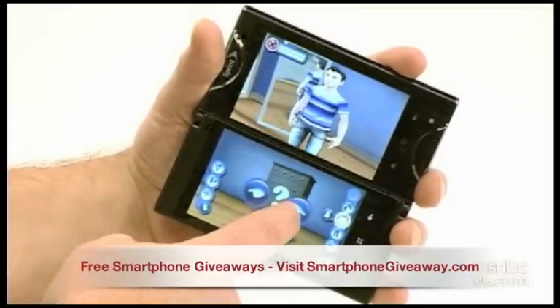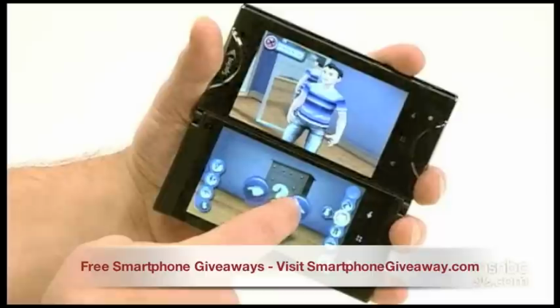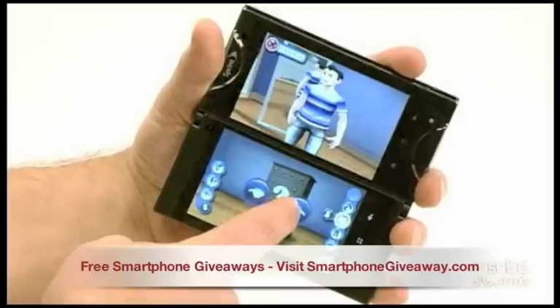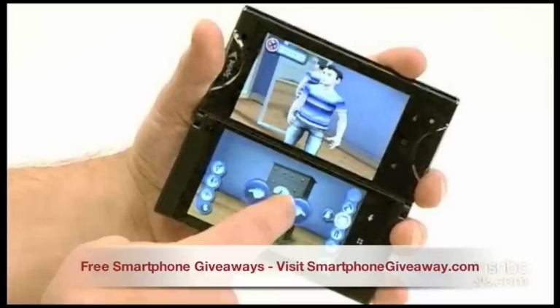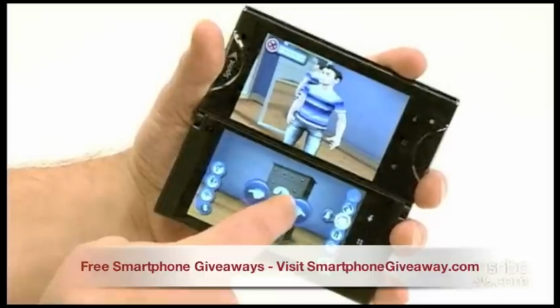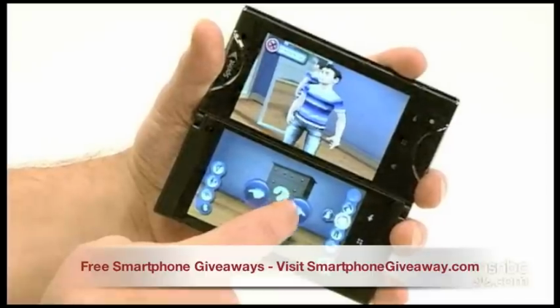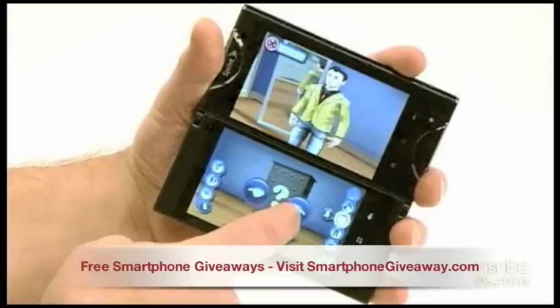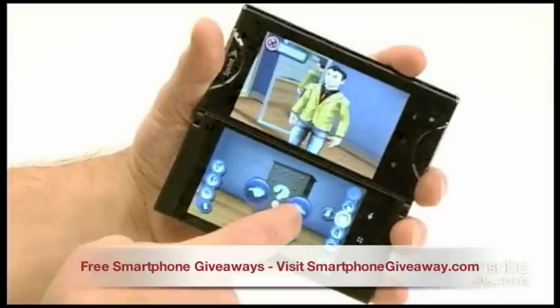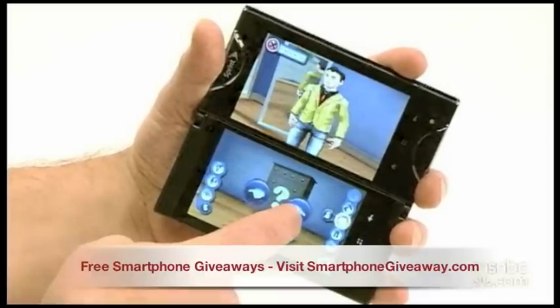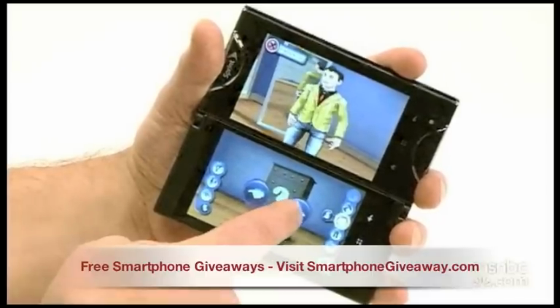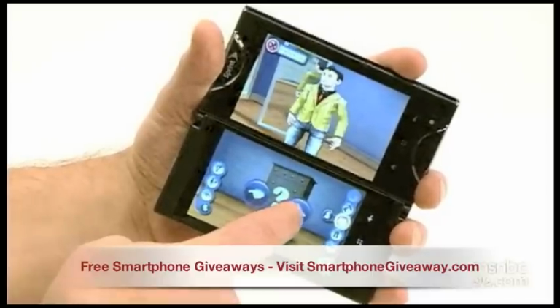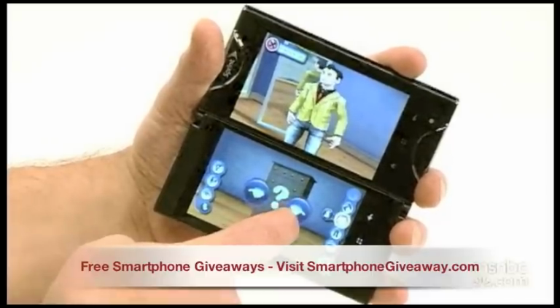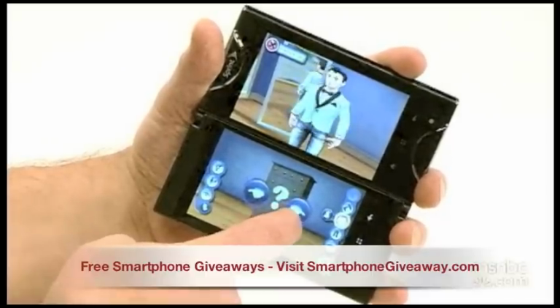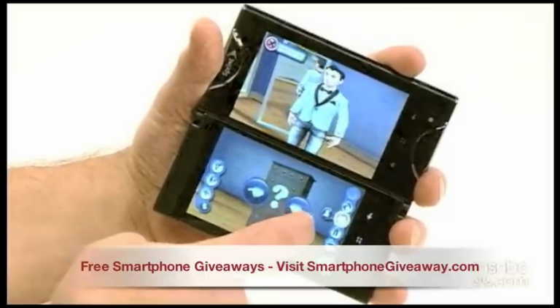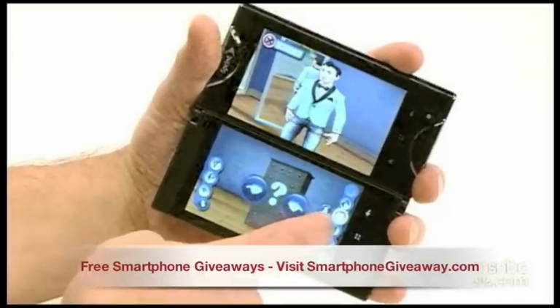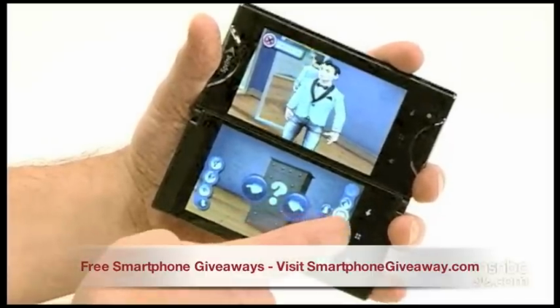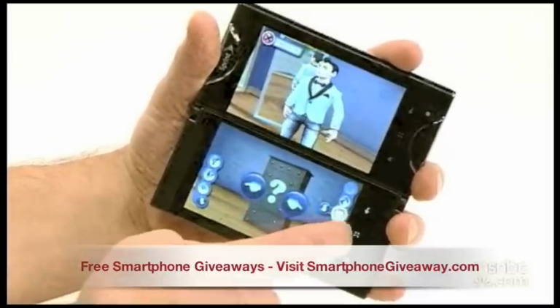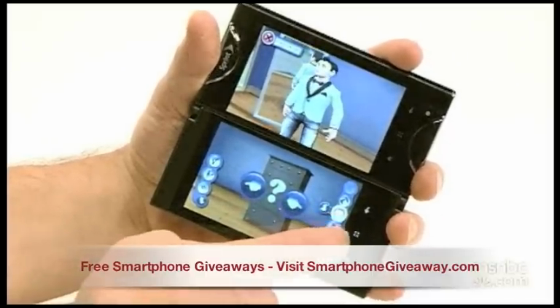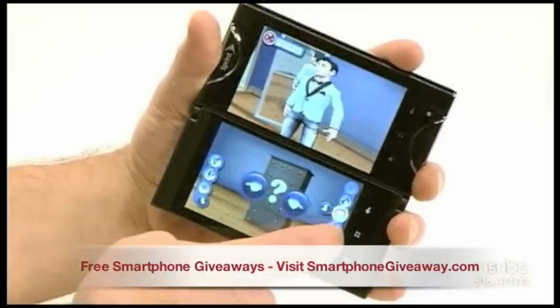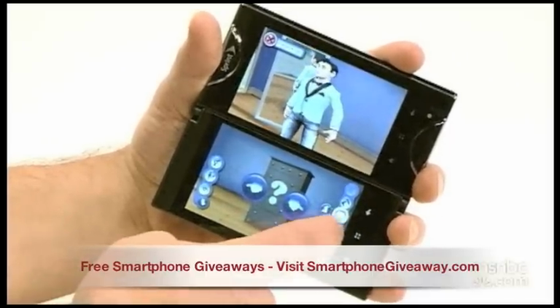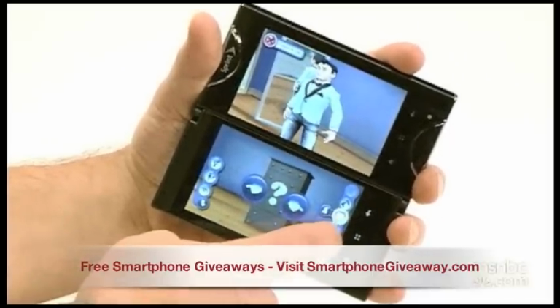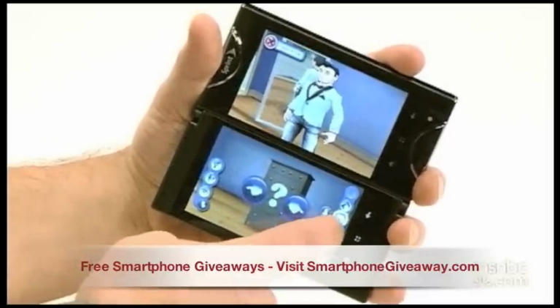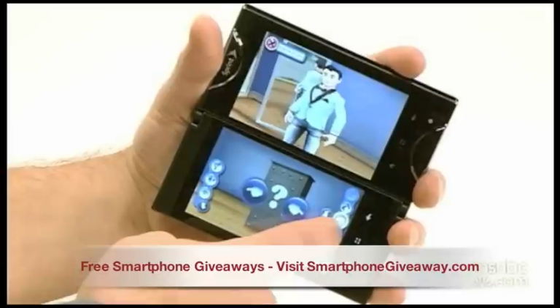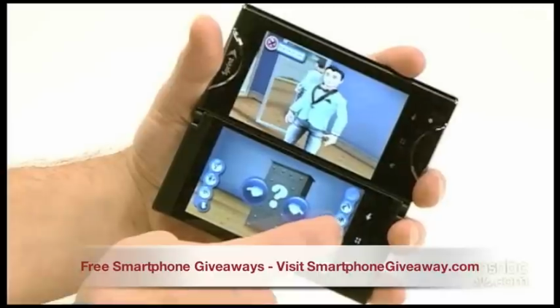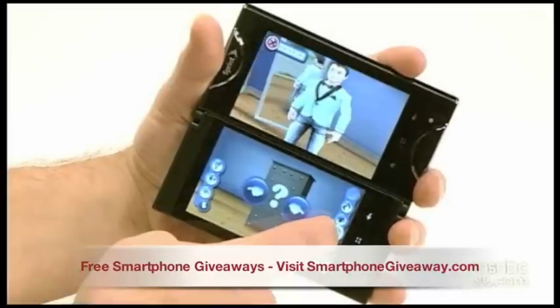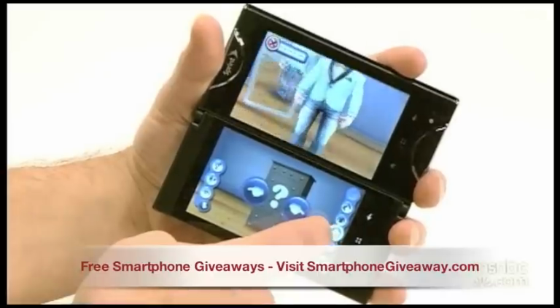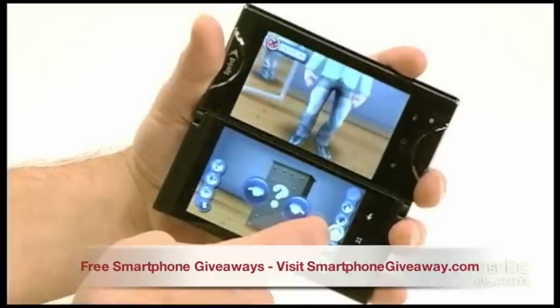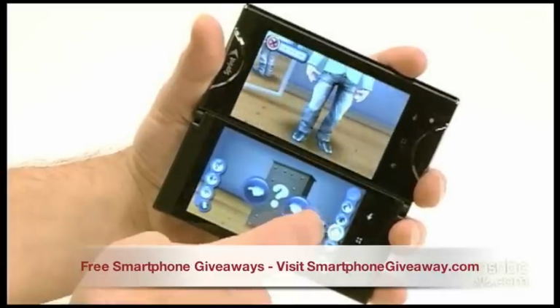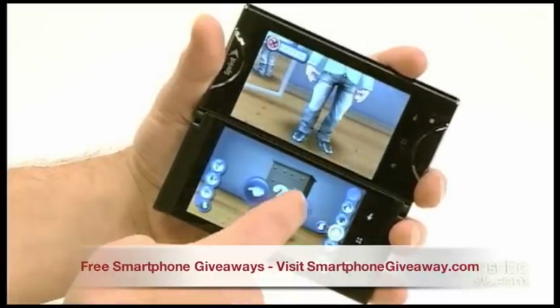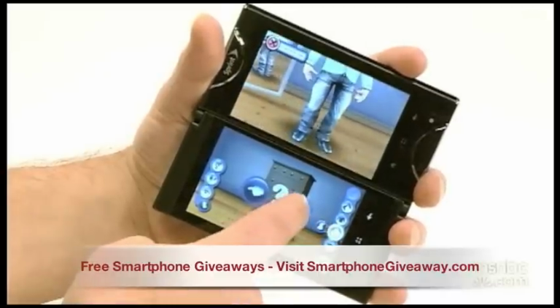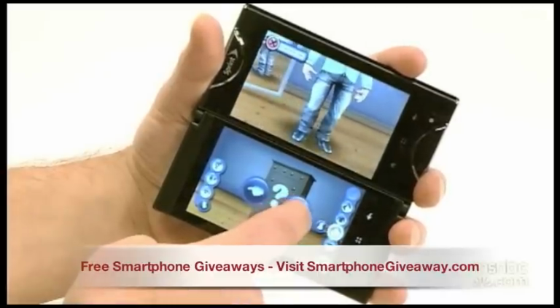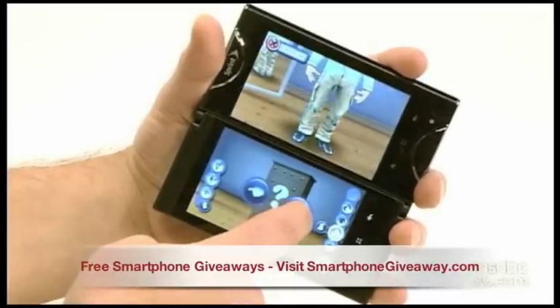But then again, the gaming world already does have a two-screen dynamo — it's called the Nintendo DS. For MSNBC.com, I'm Wilson Rothman.